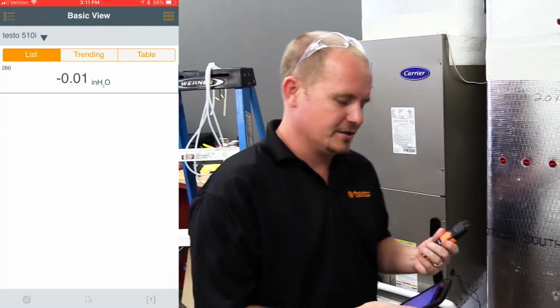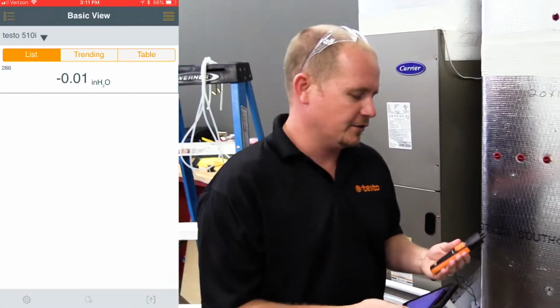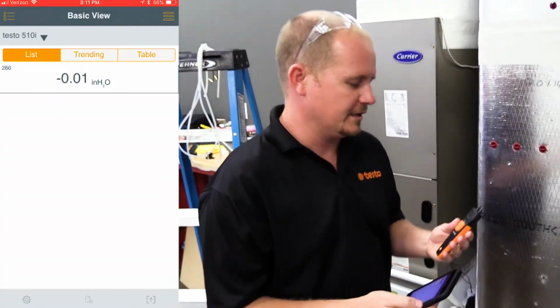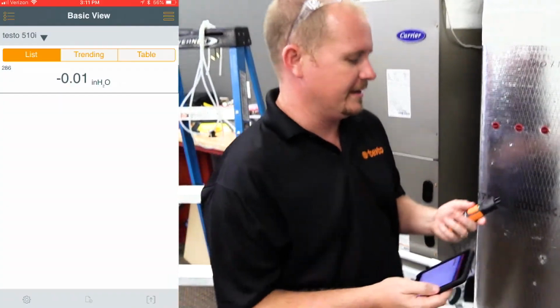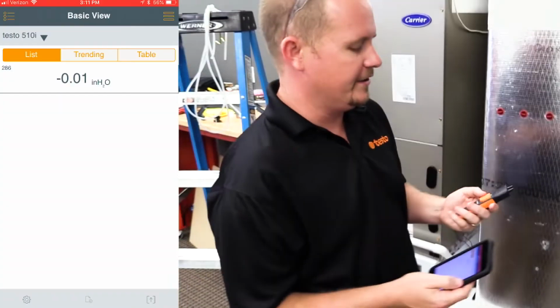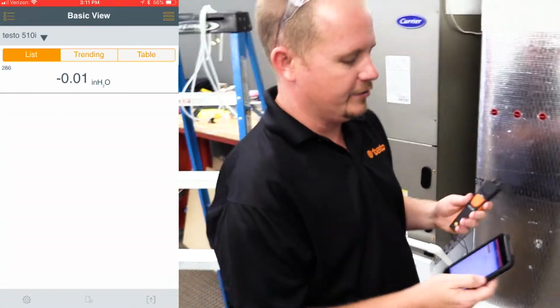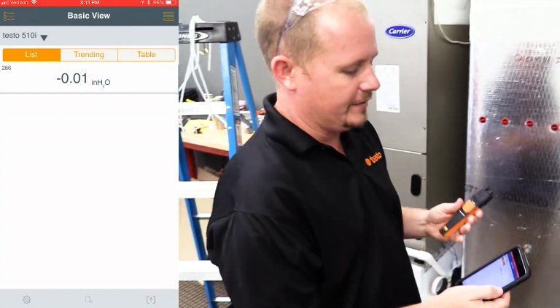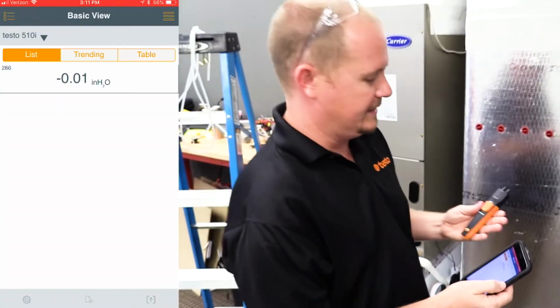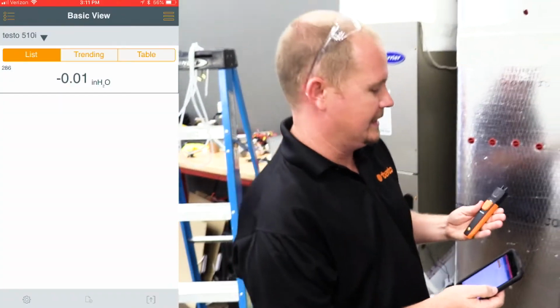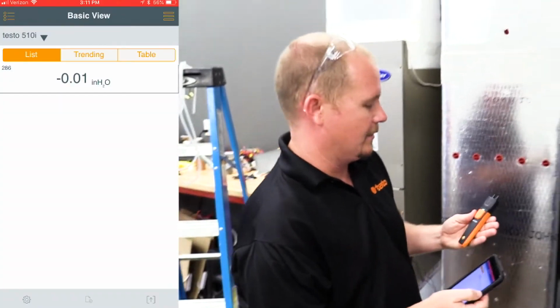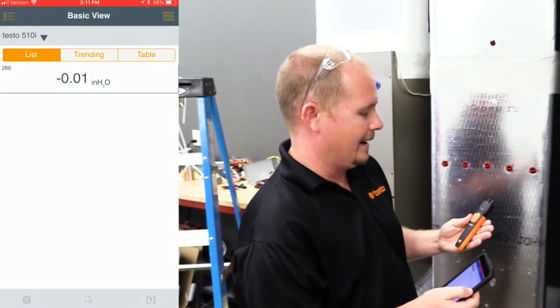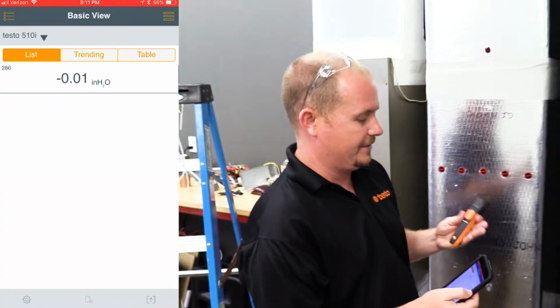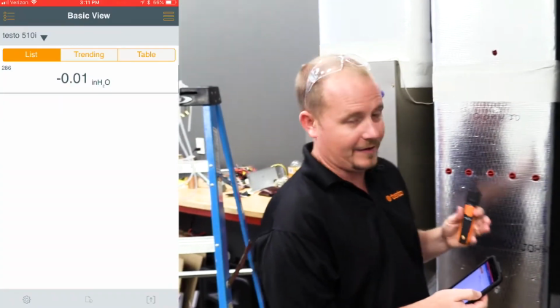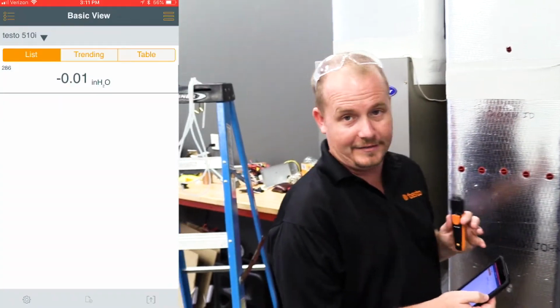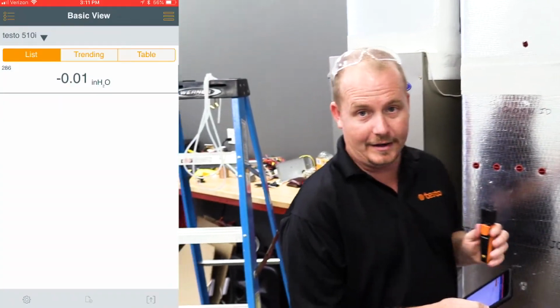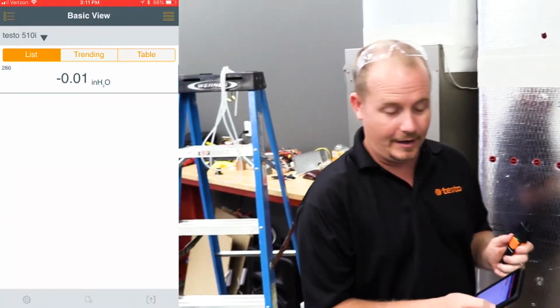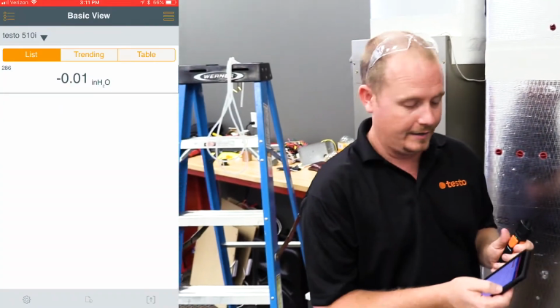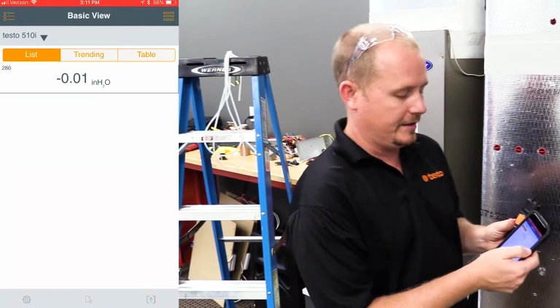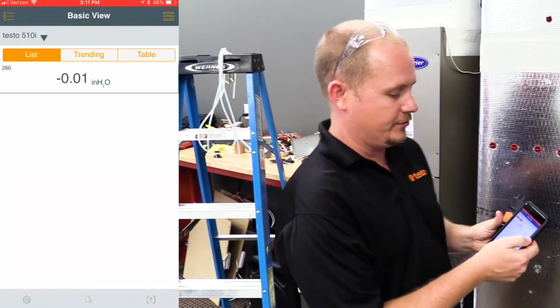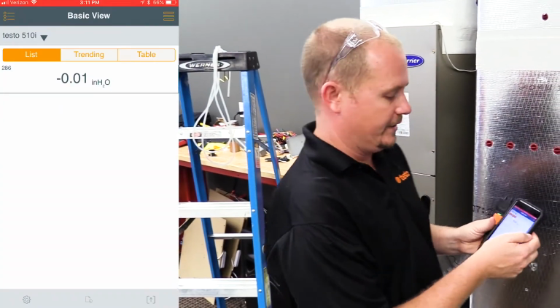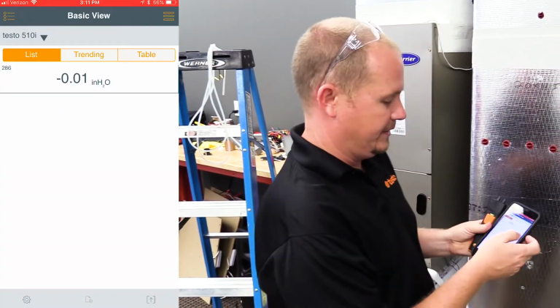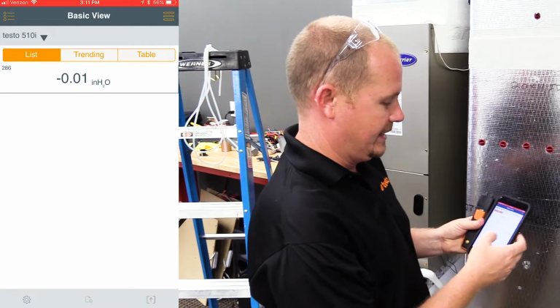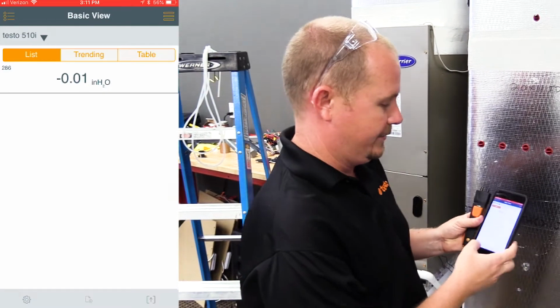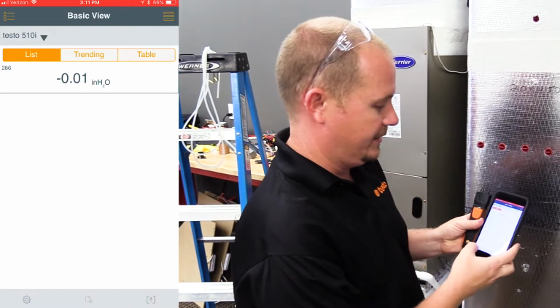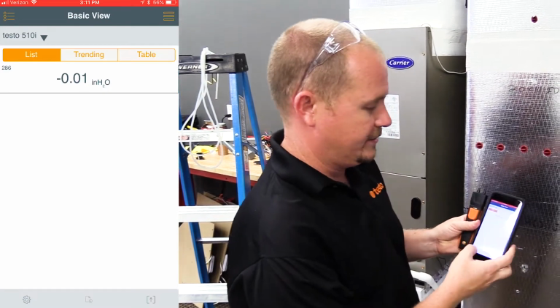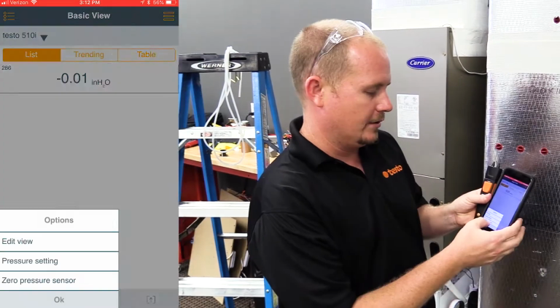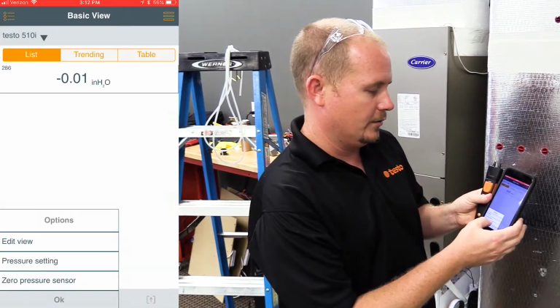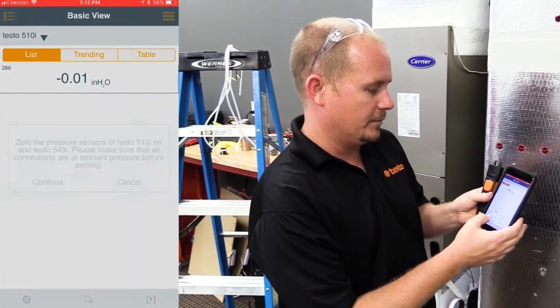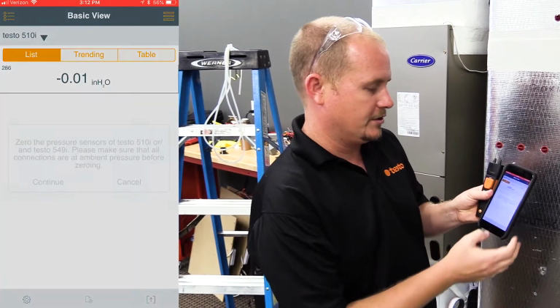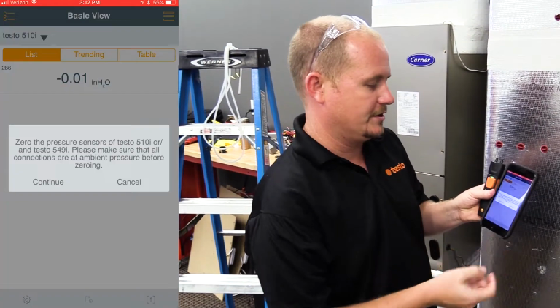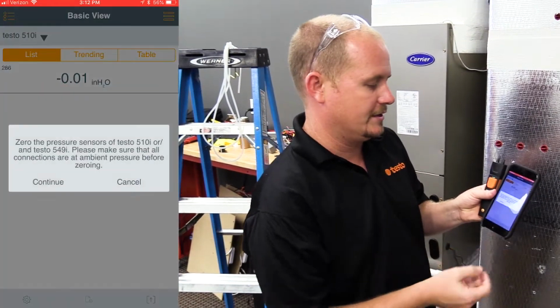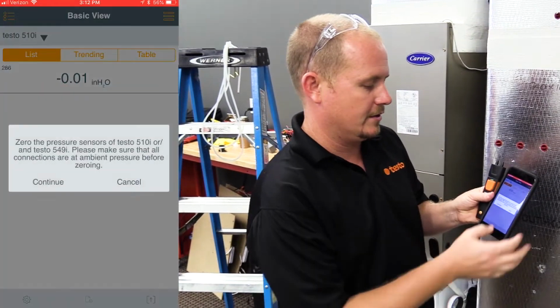The first thing we need to do is zero out the 510i to make sure that it reads accurately. Zero the pressure sensor.